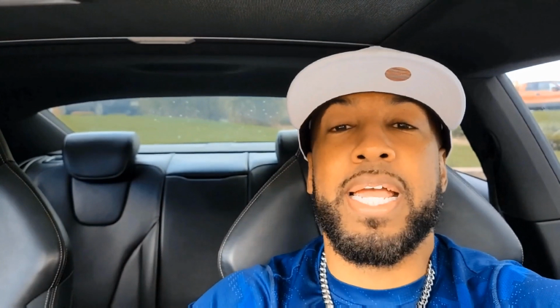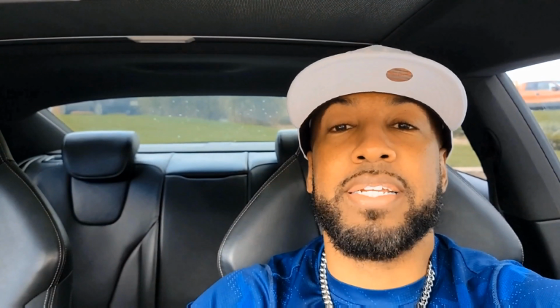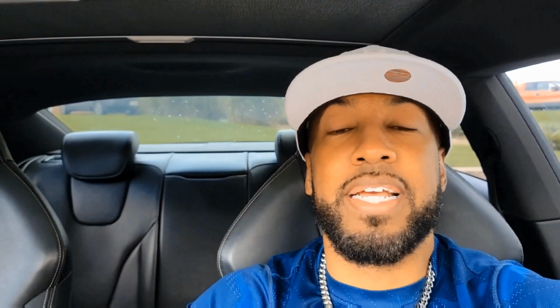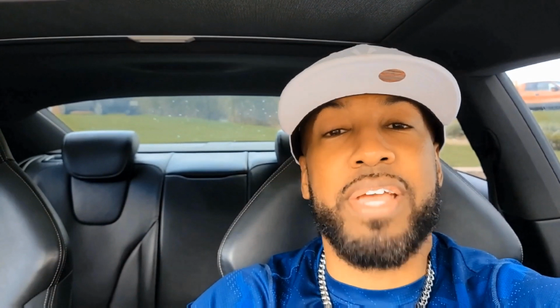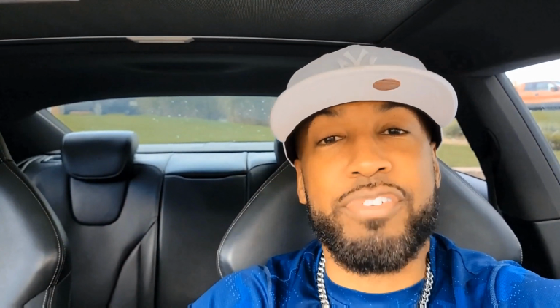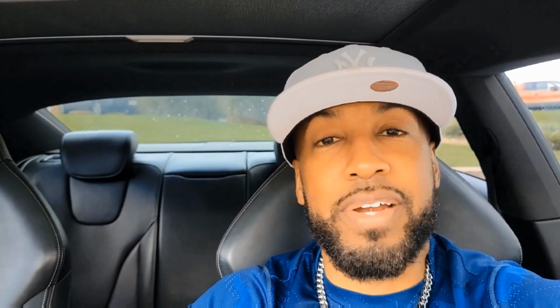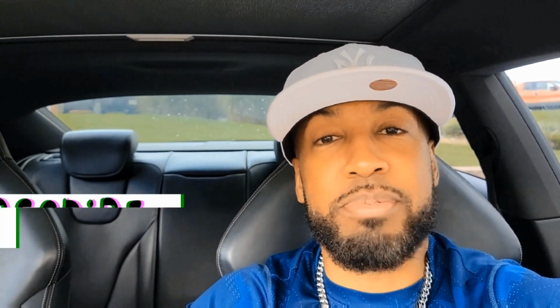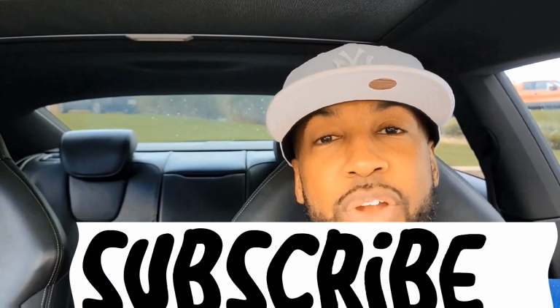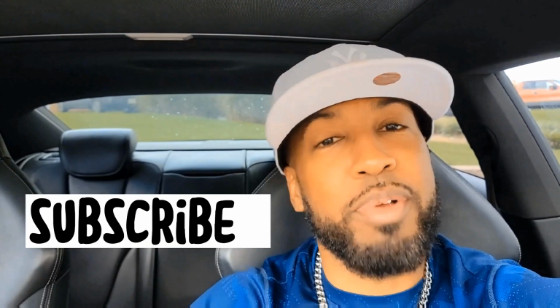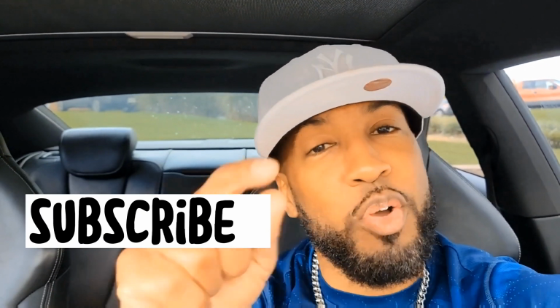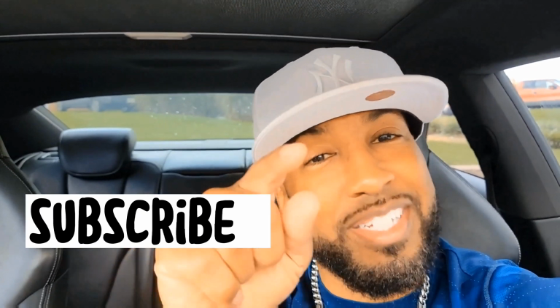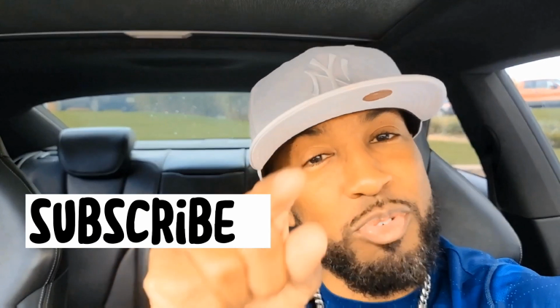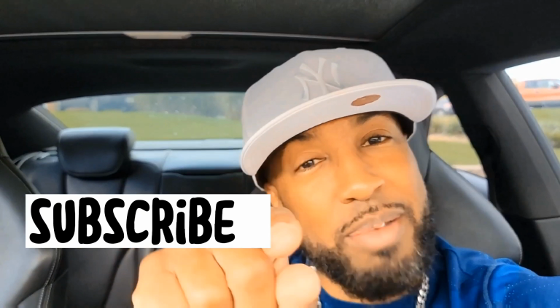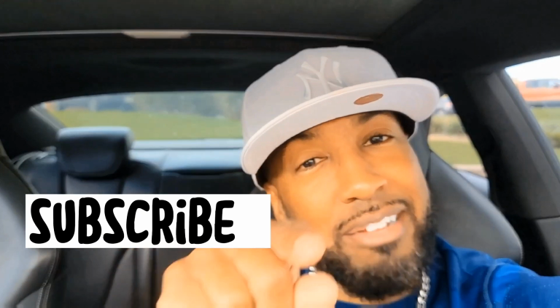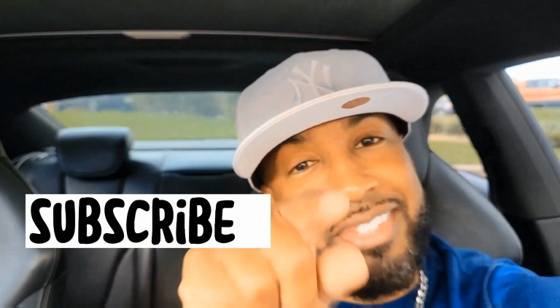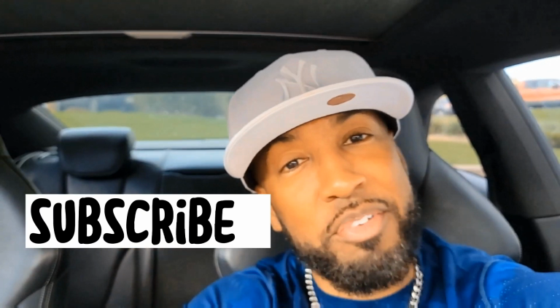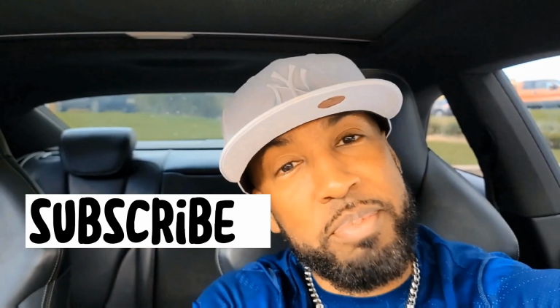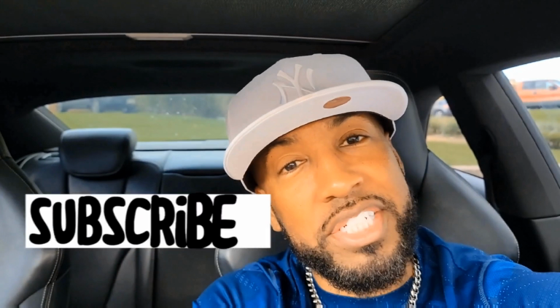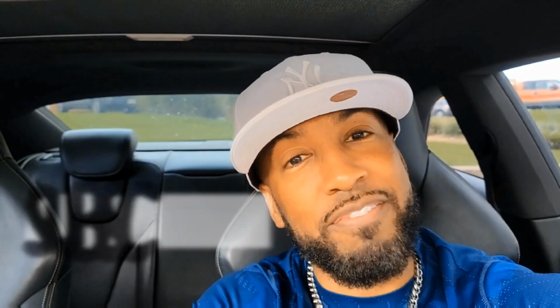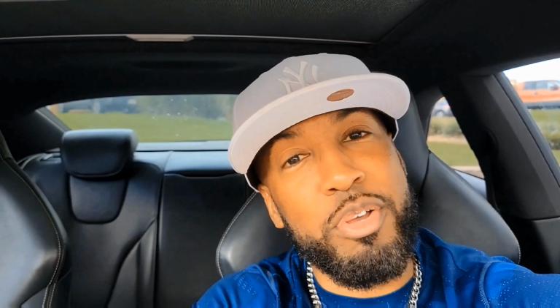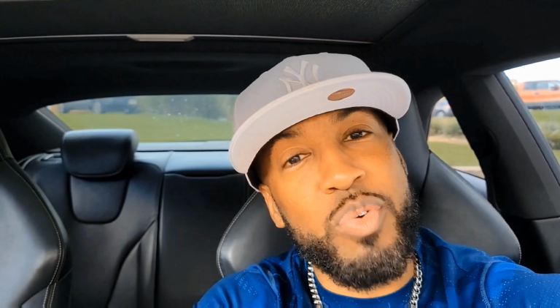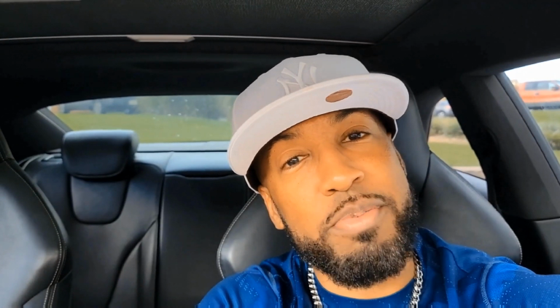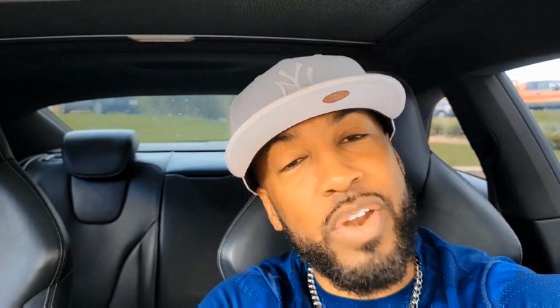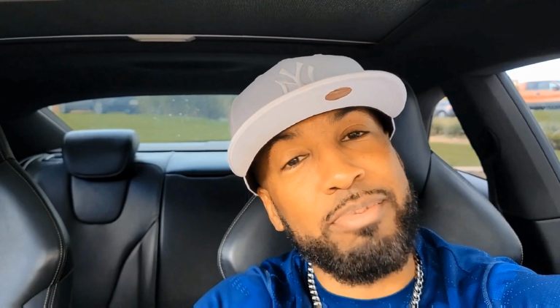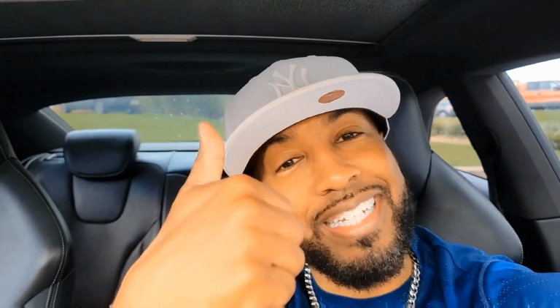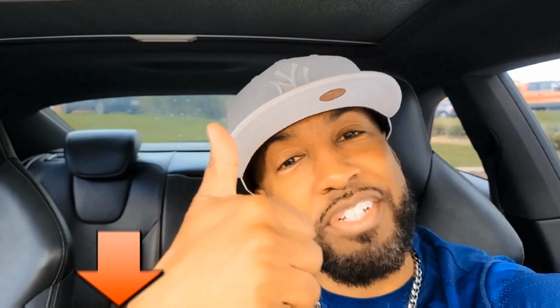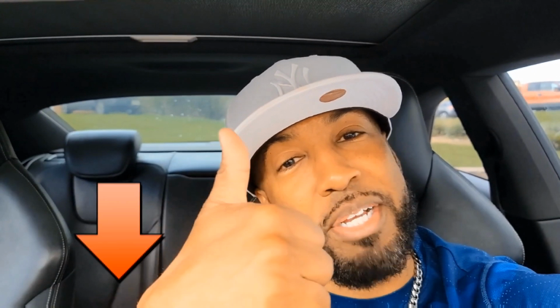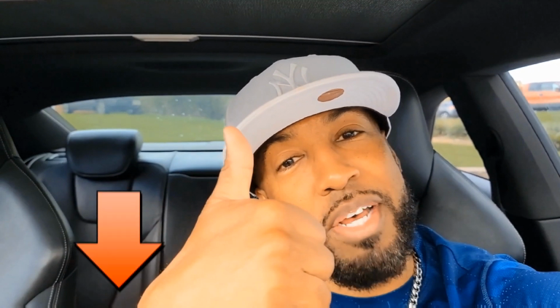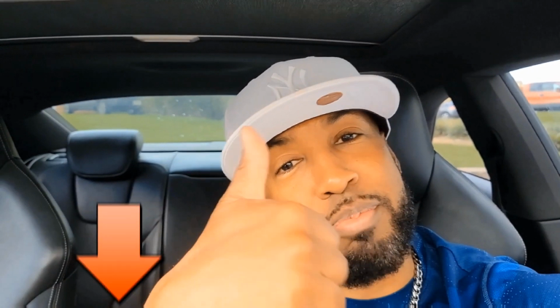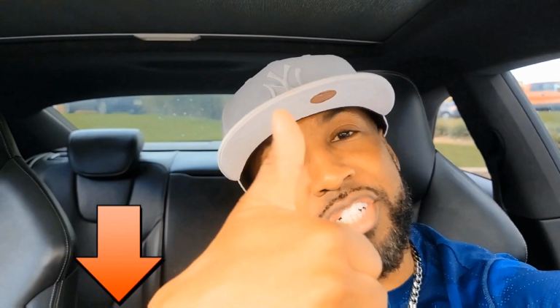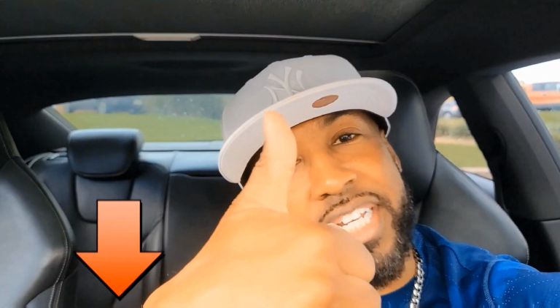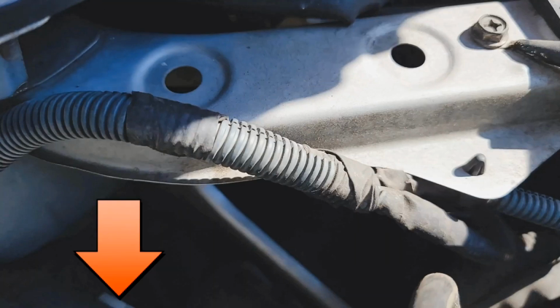And if you haven't already subscribed, go ahead and subscribe now. Thank you very much. And for those who have subscribed, leave a thumbs up — appreciate it.